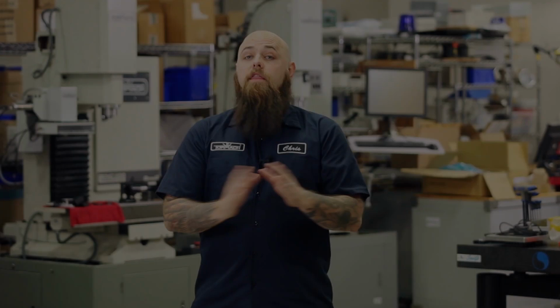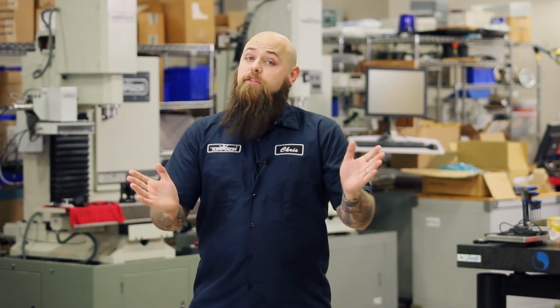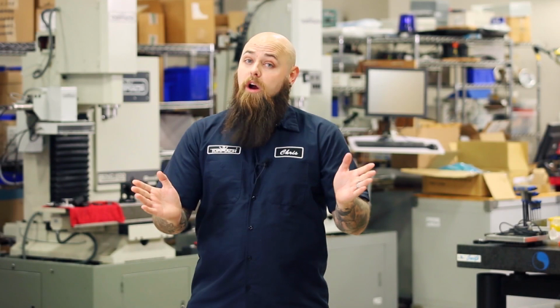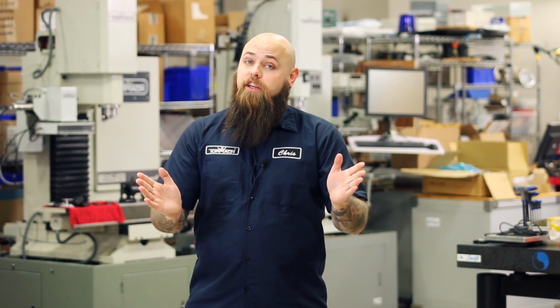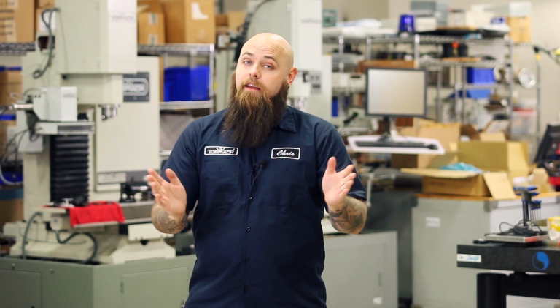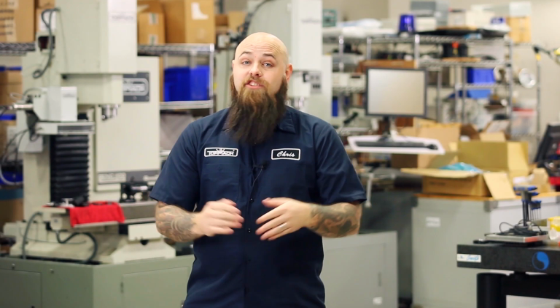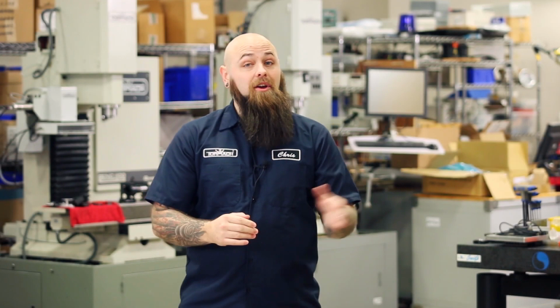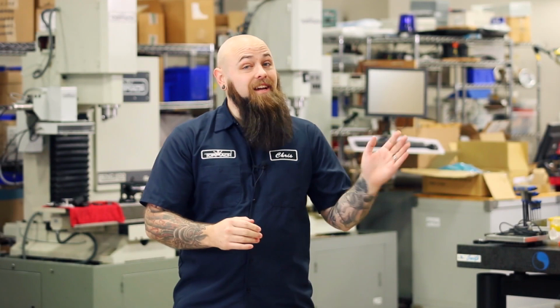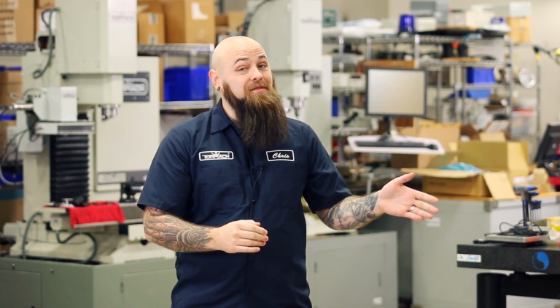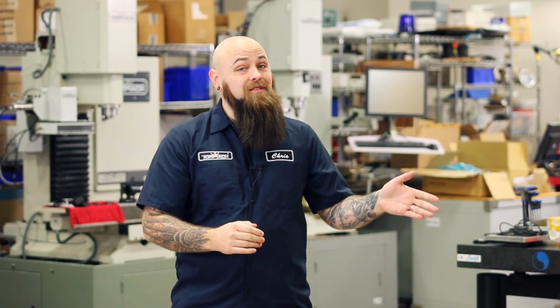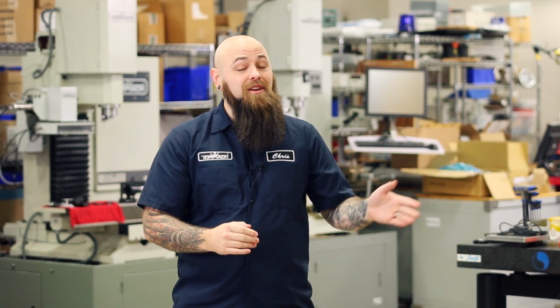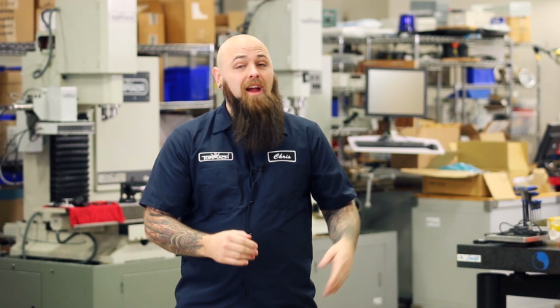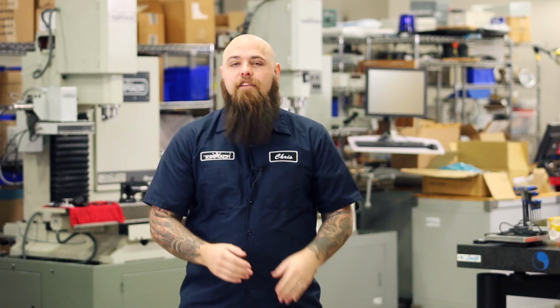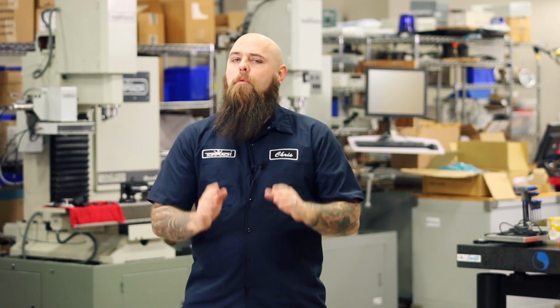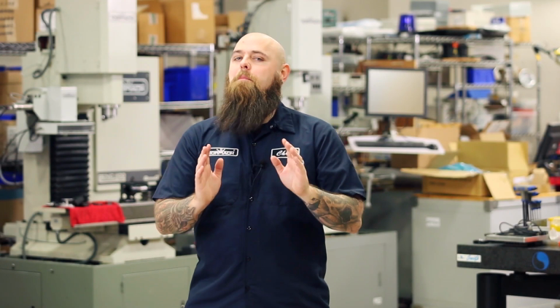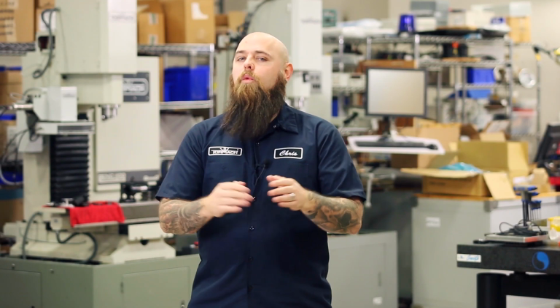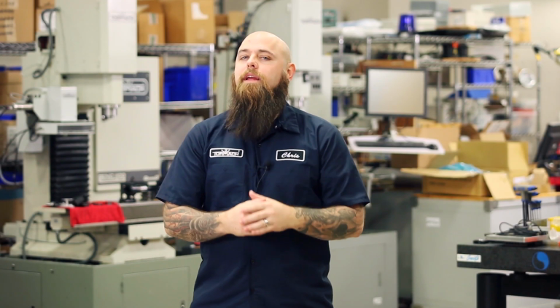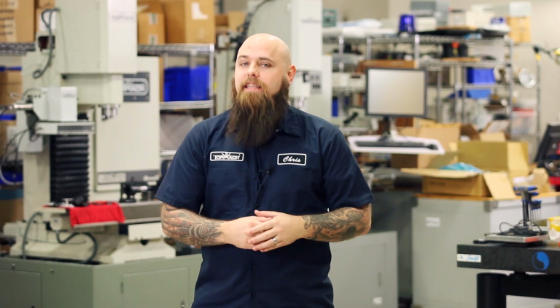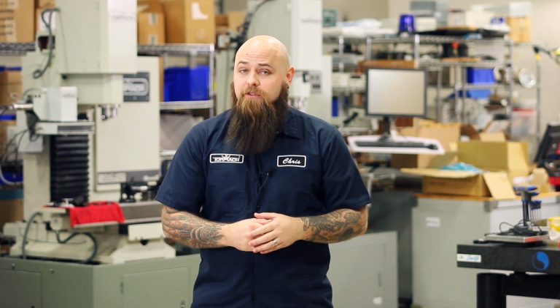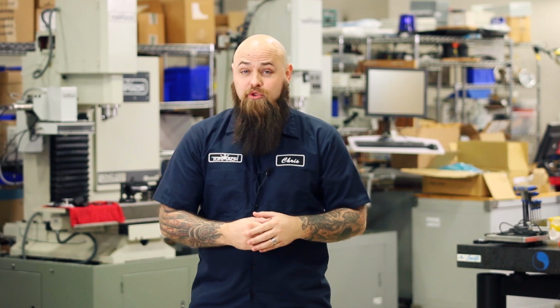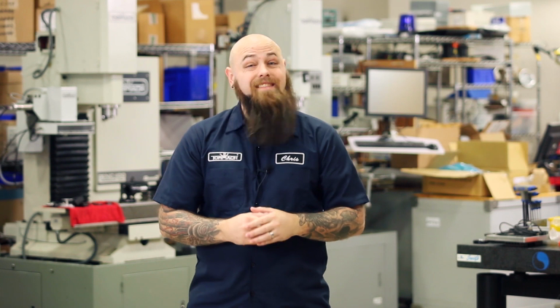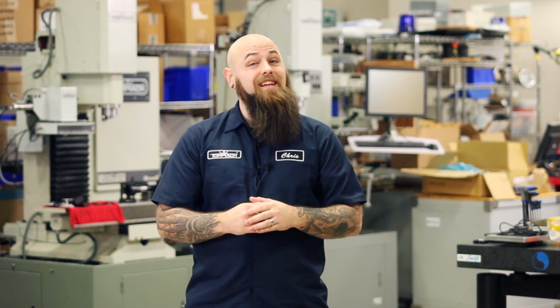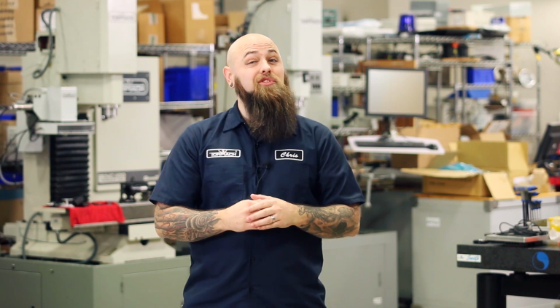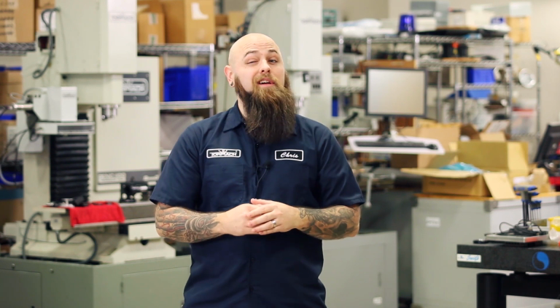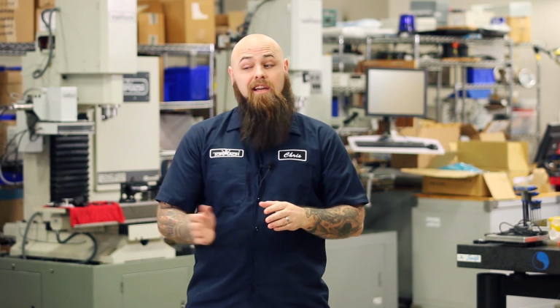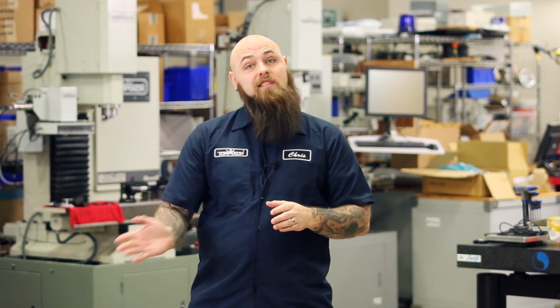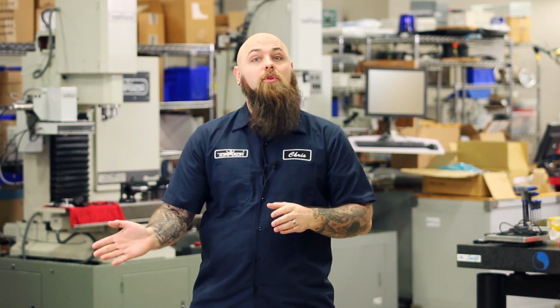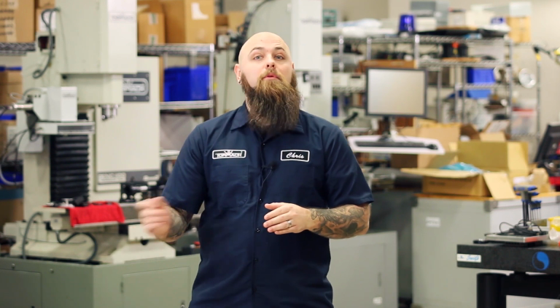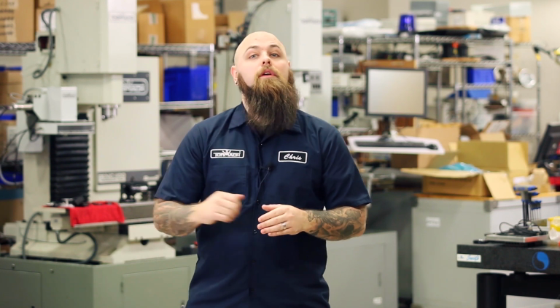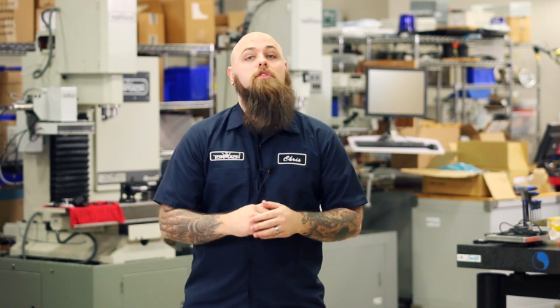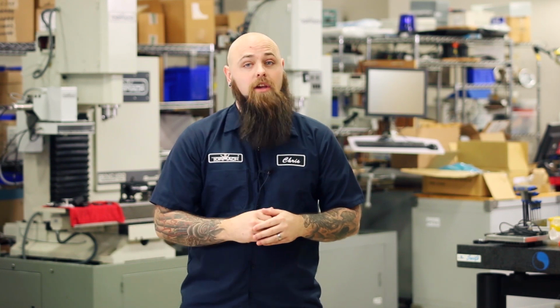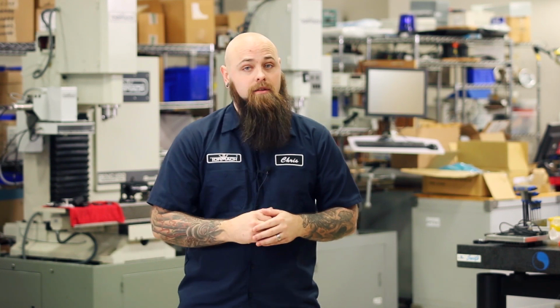Thanks for watching. Check out our latest videos here. And for more metalworking tips, tricks, and stories, subscribe to our YouTube channel.